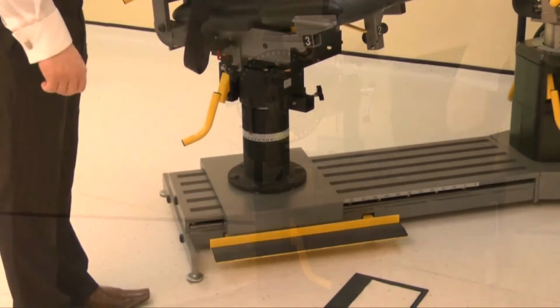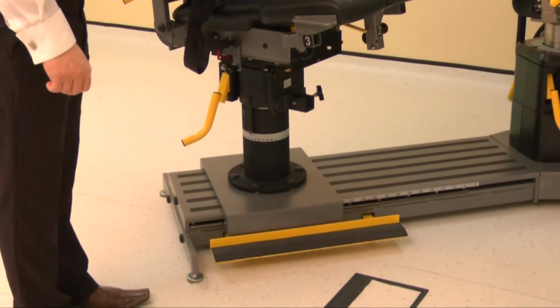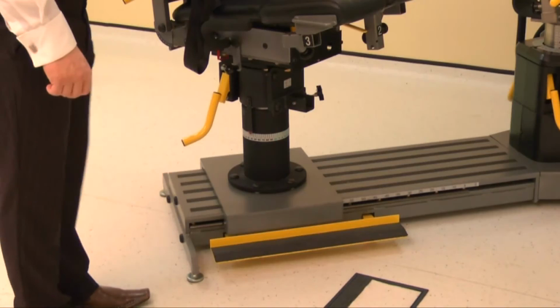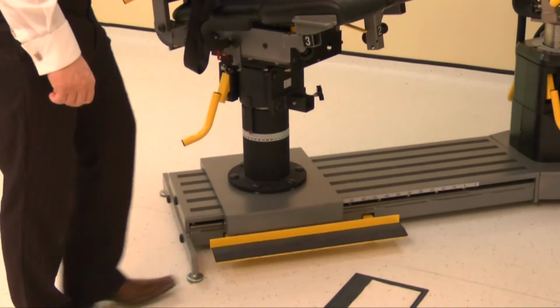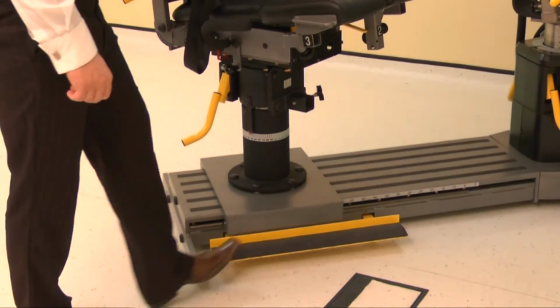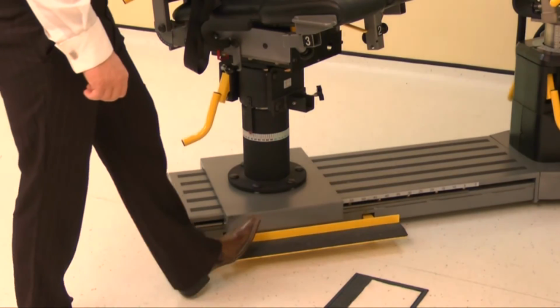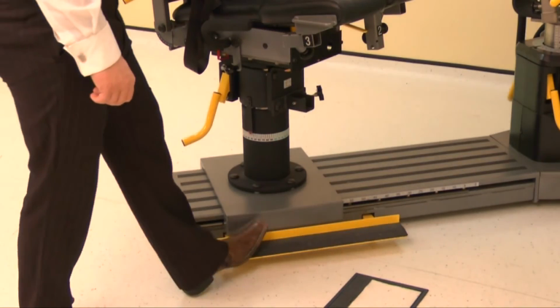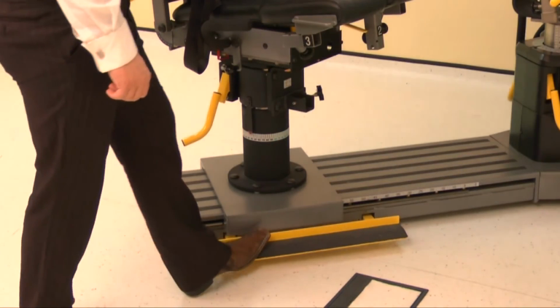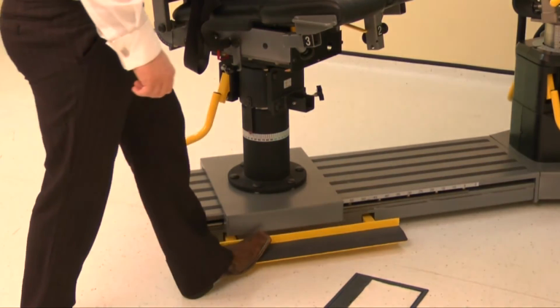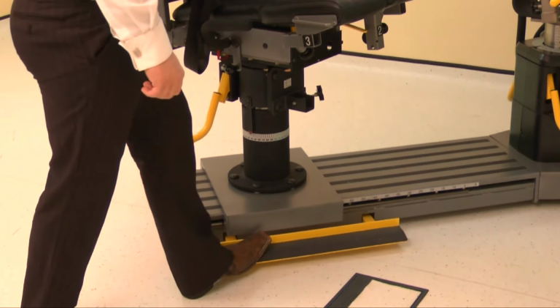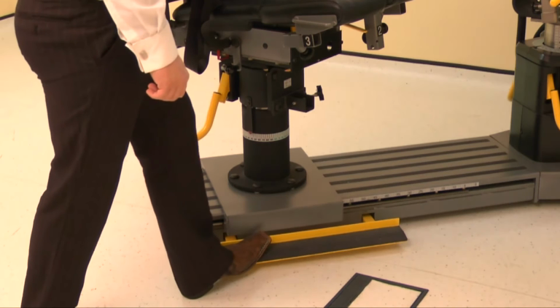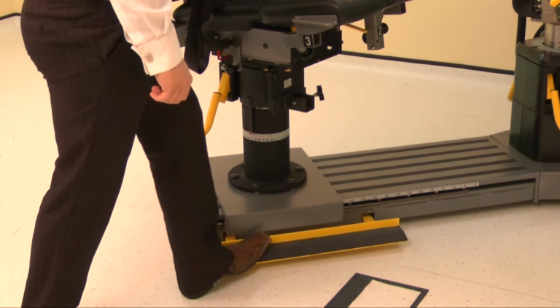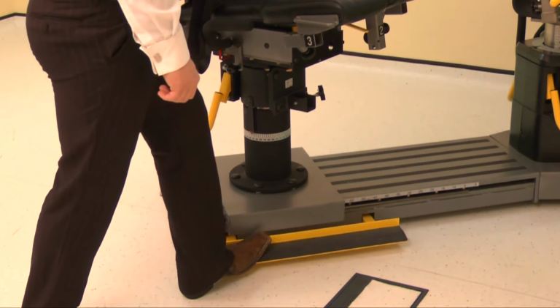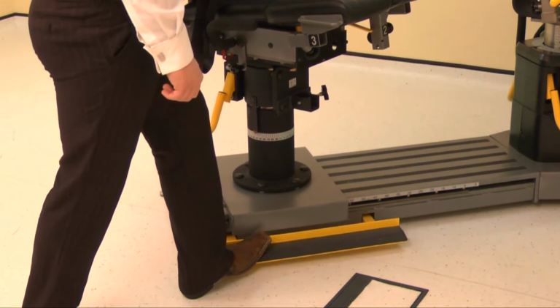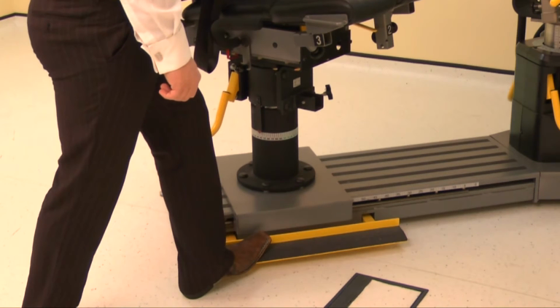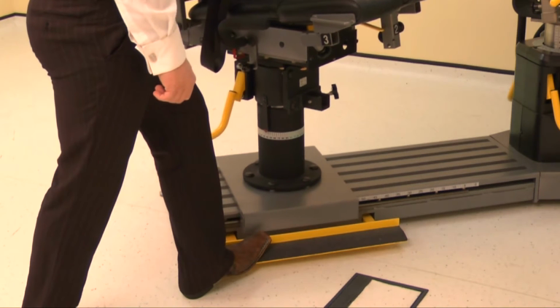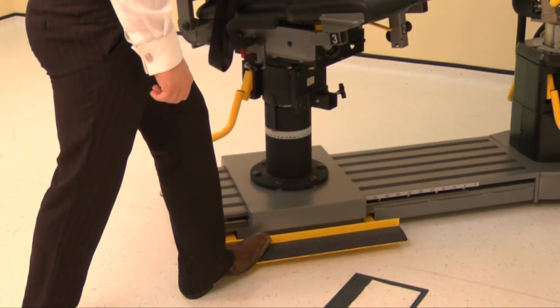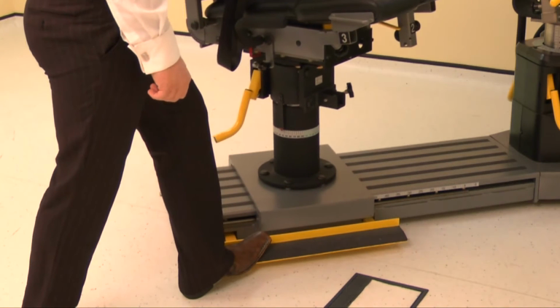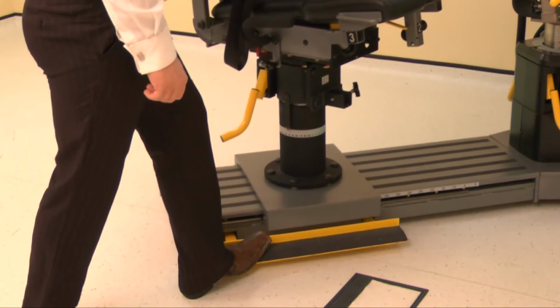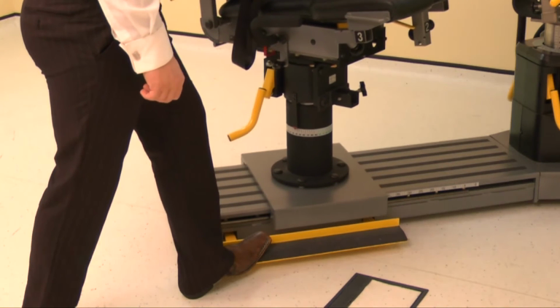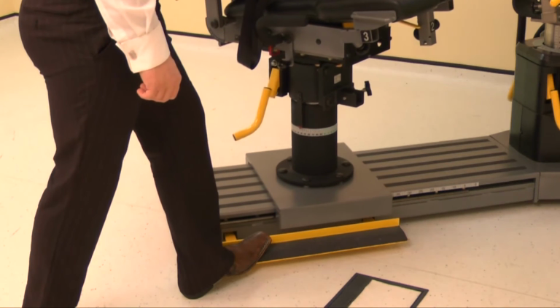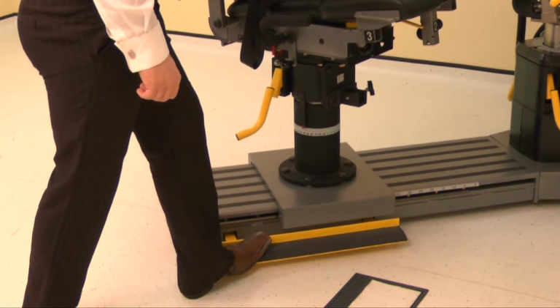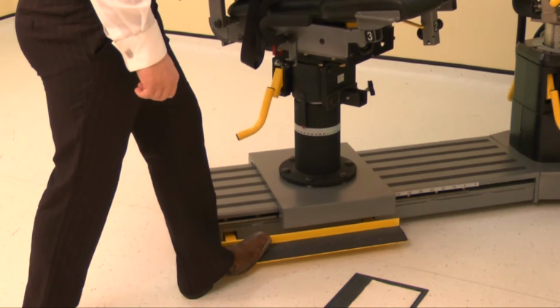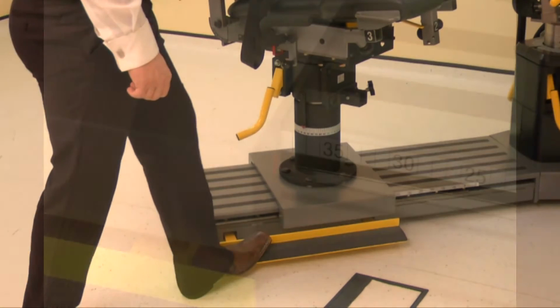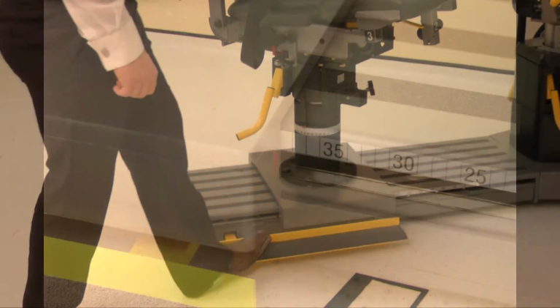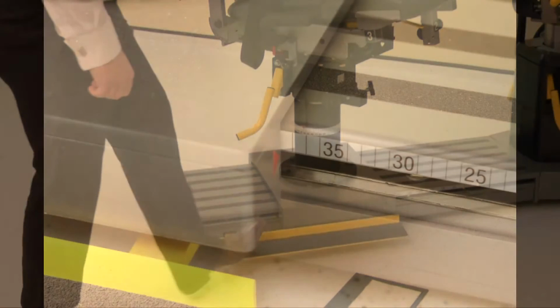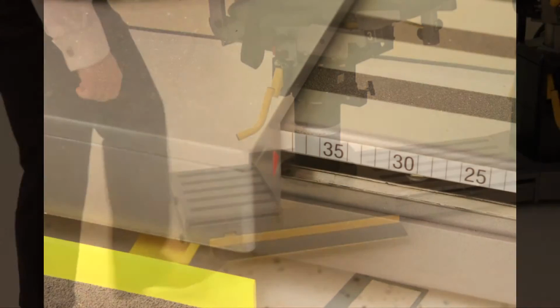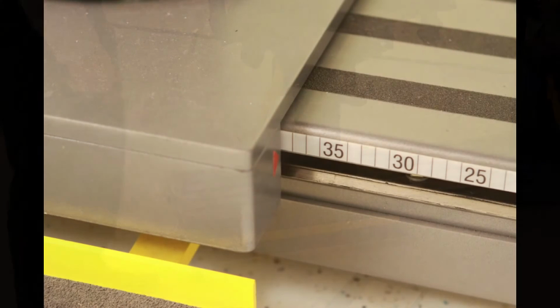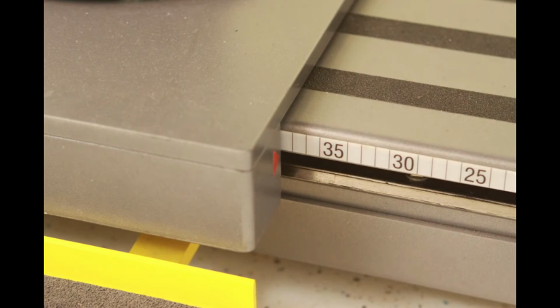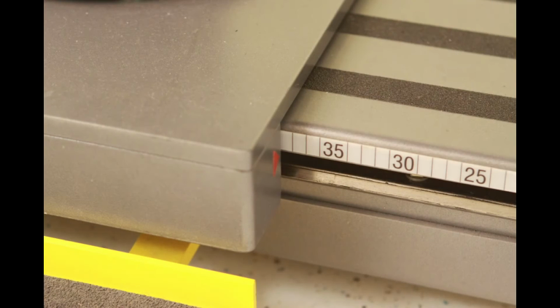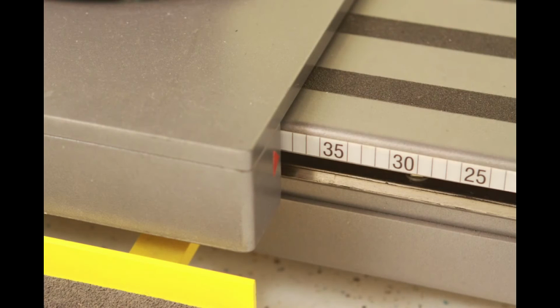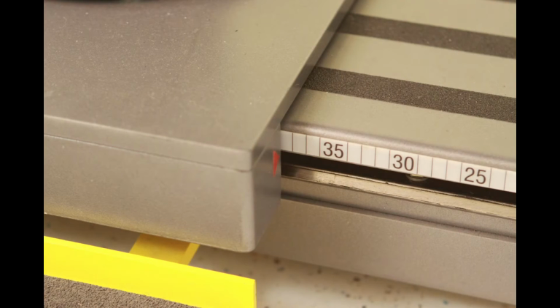Finally, position the monorail by pressing the kickboard and sliding the chair to position 39.